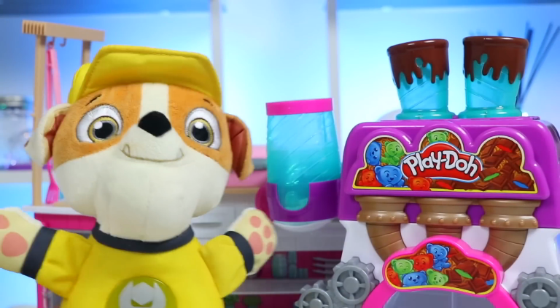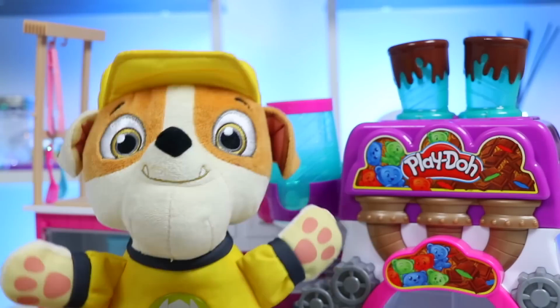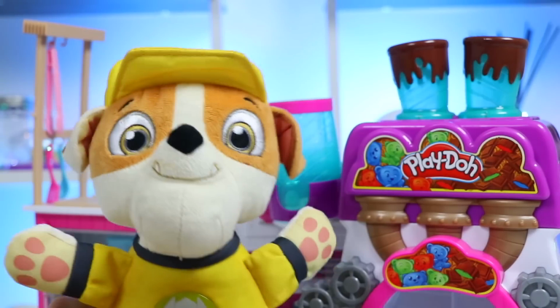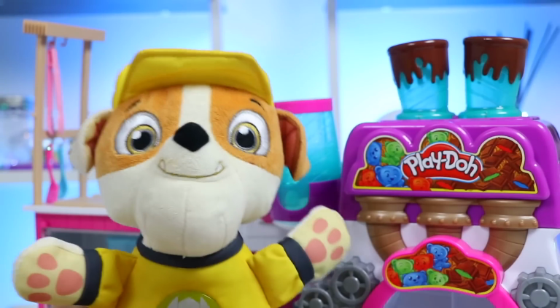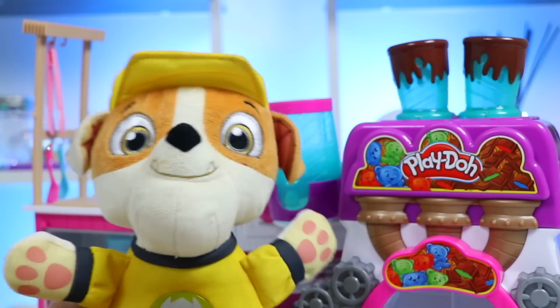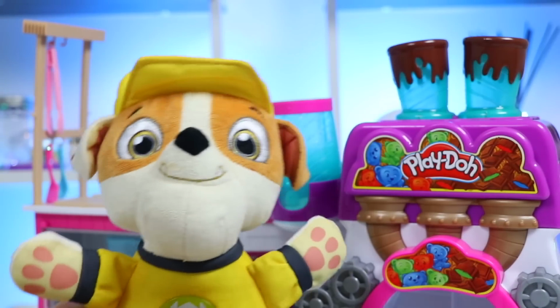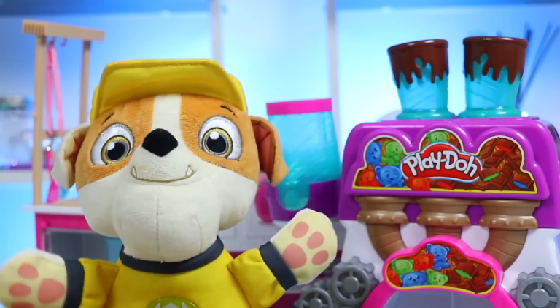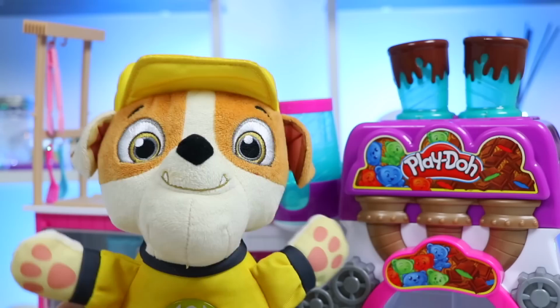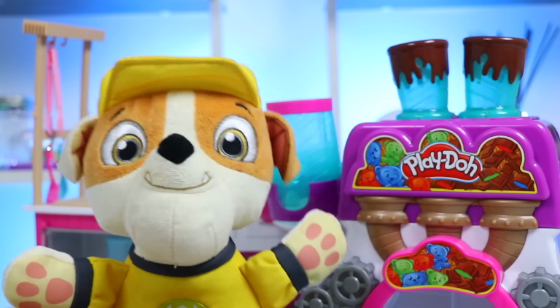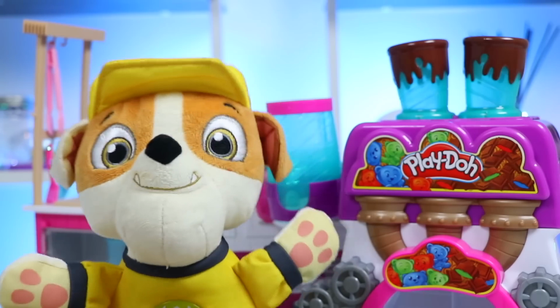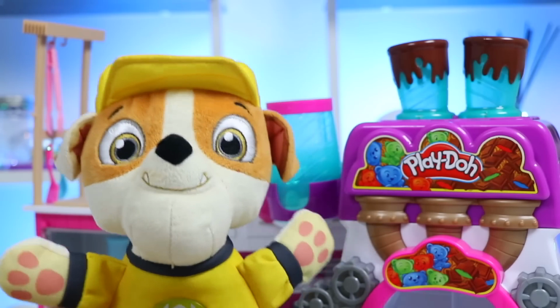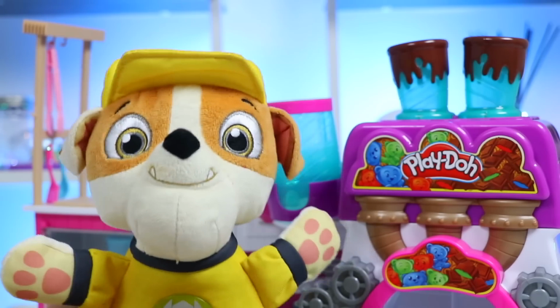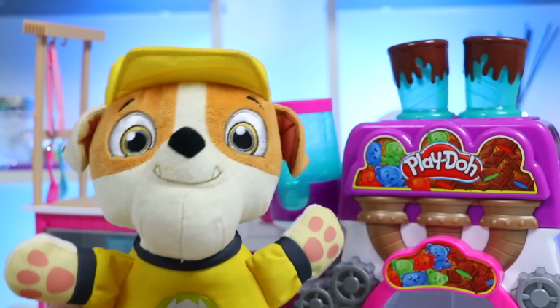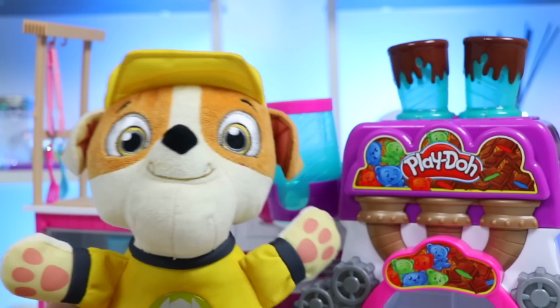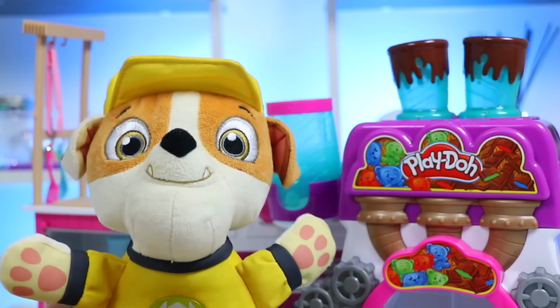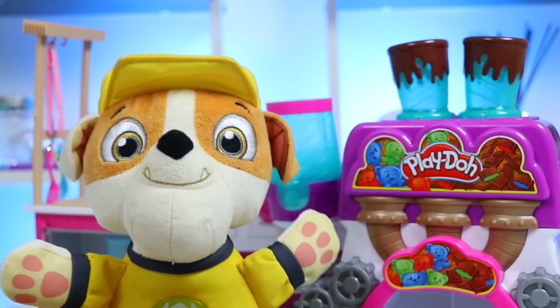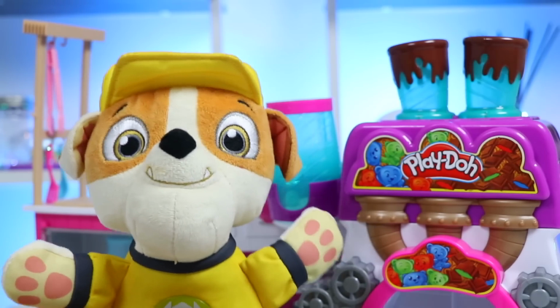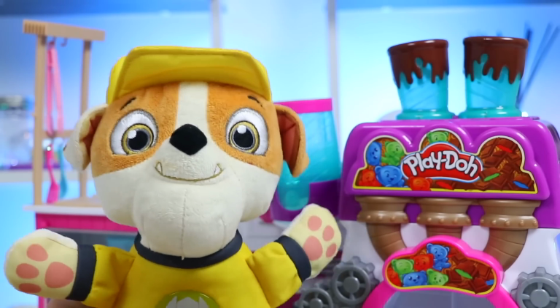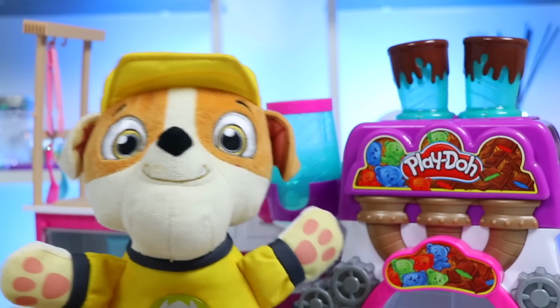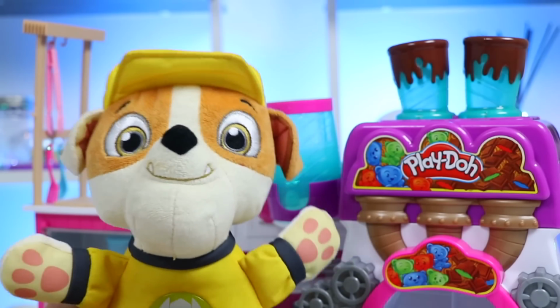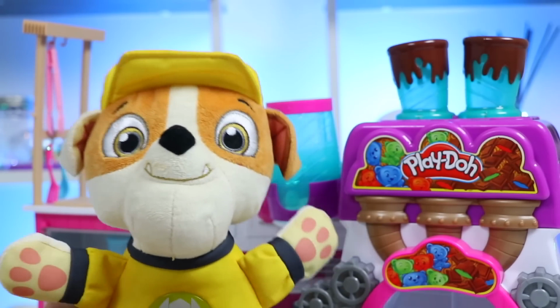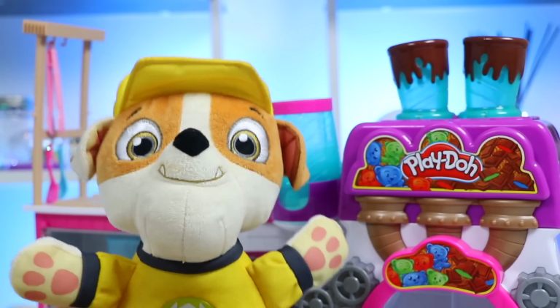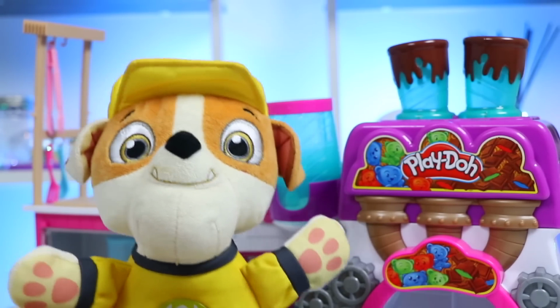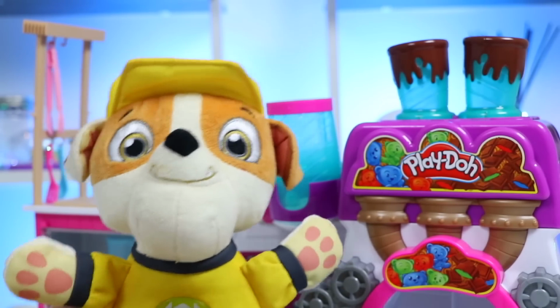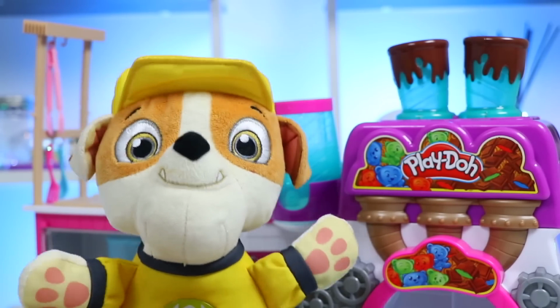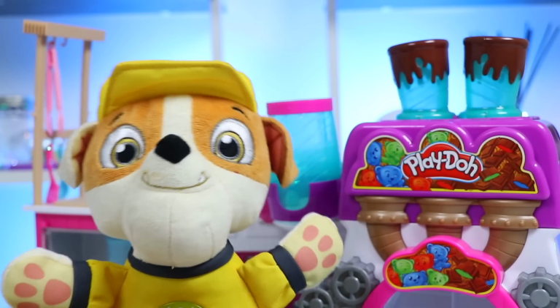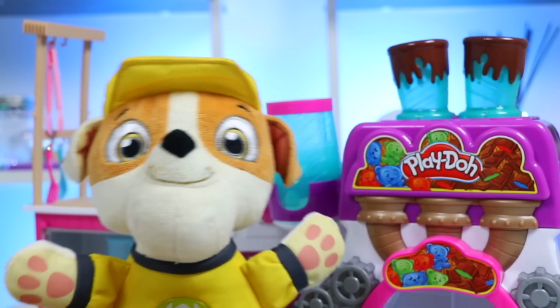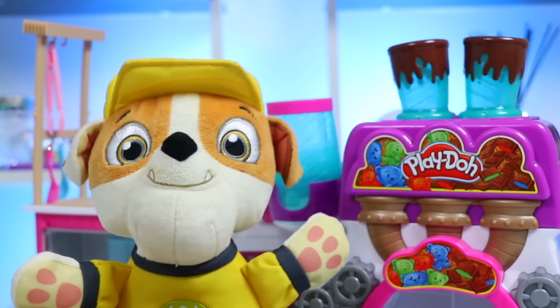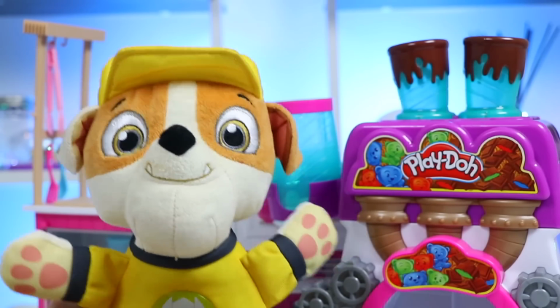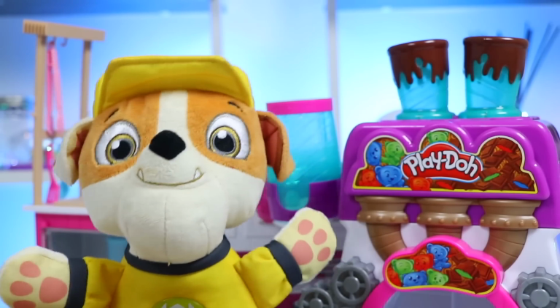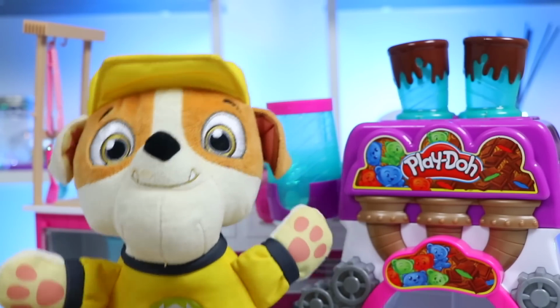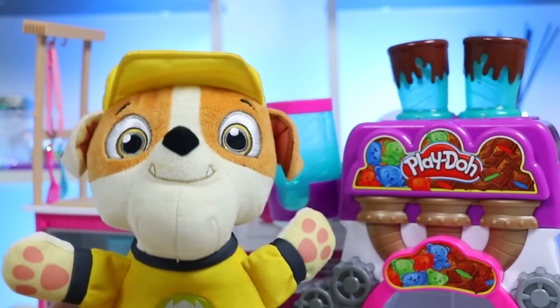Hi there, Awesomer Pop! Oh, what is this machine? It looks so cool. Are we making something today?